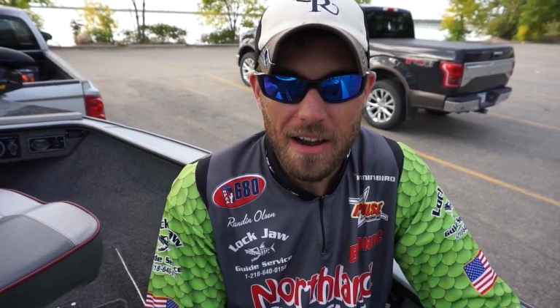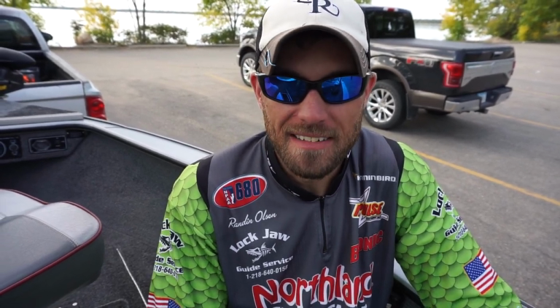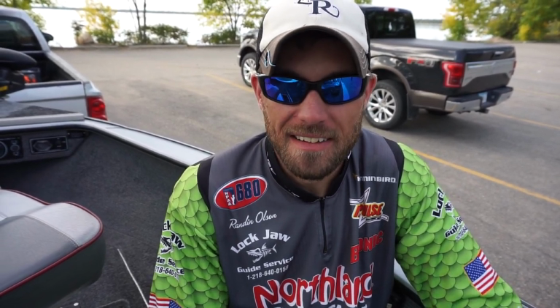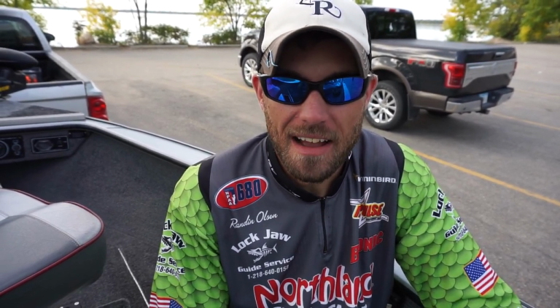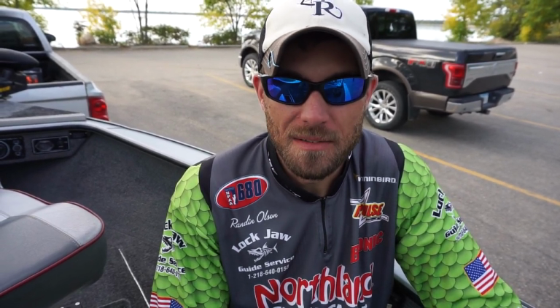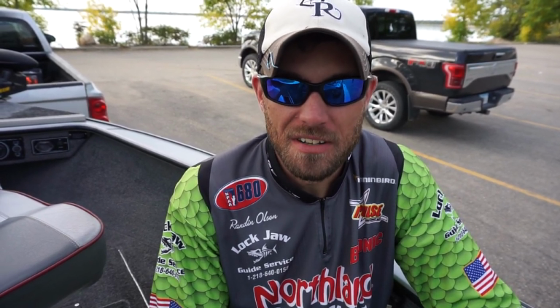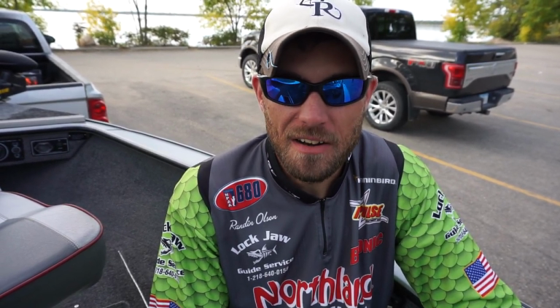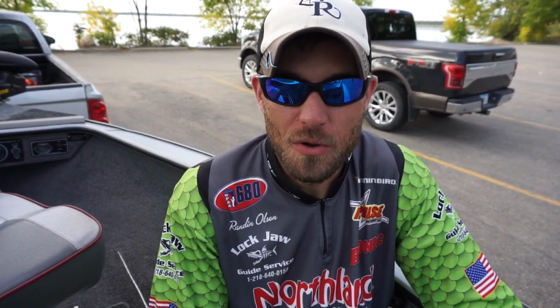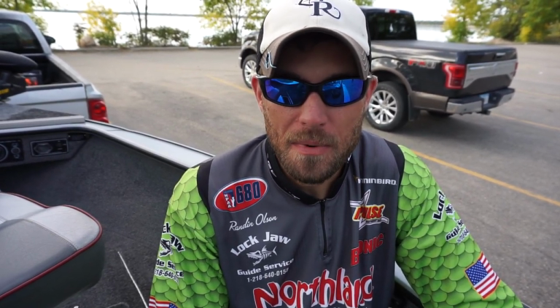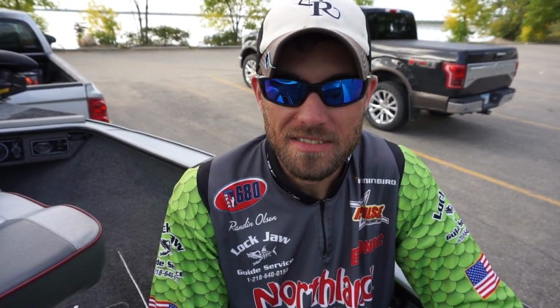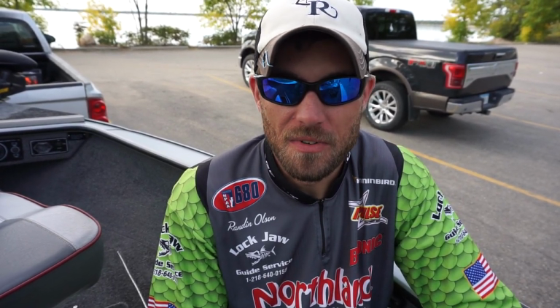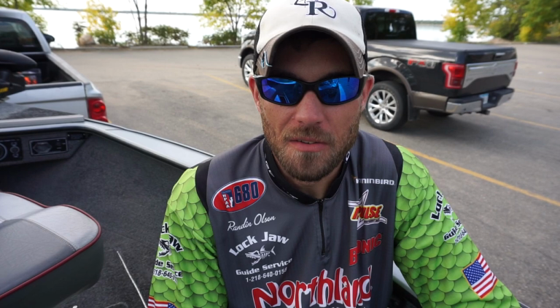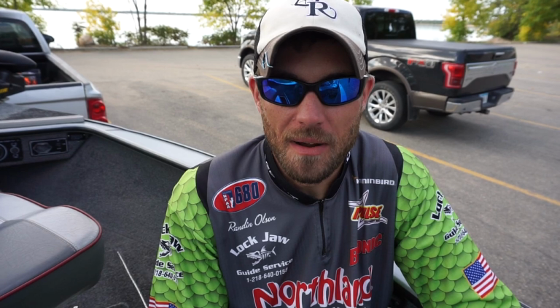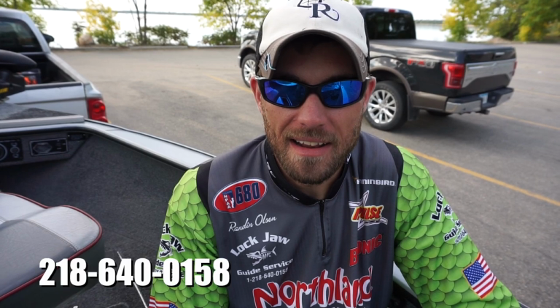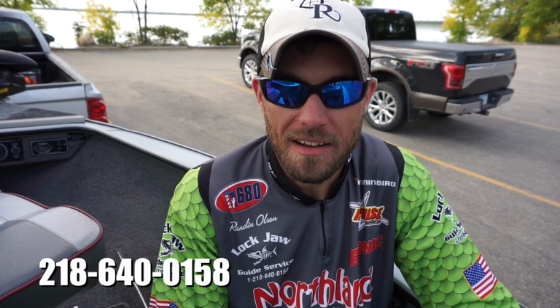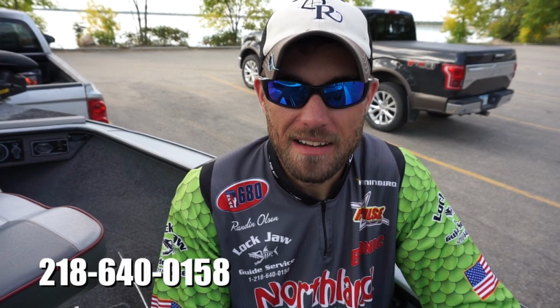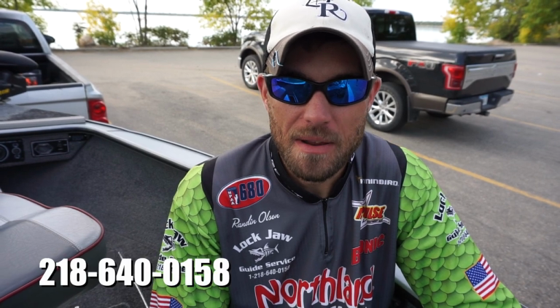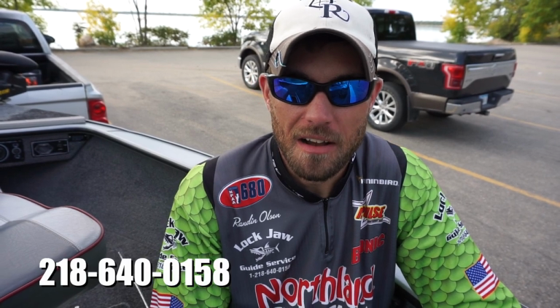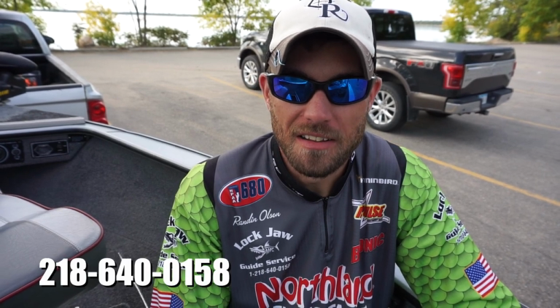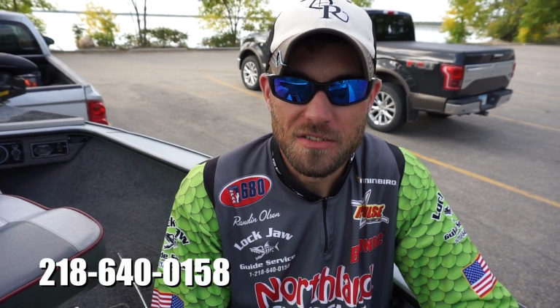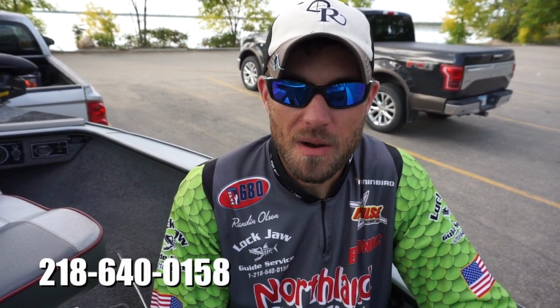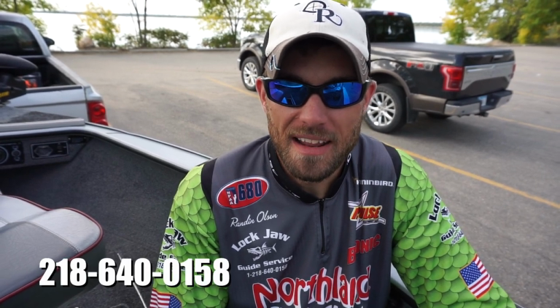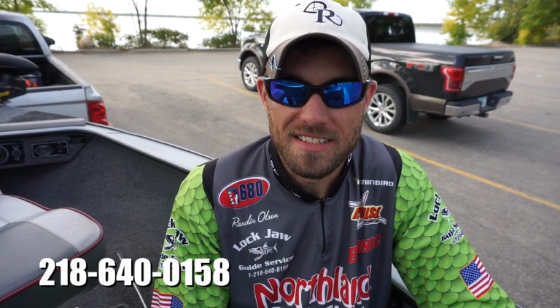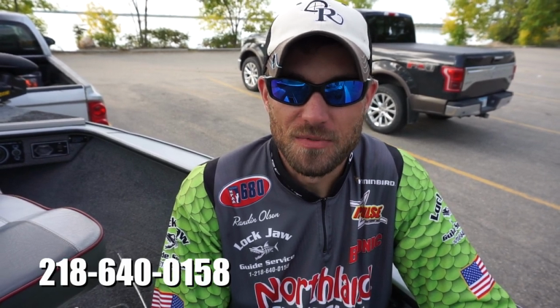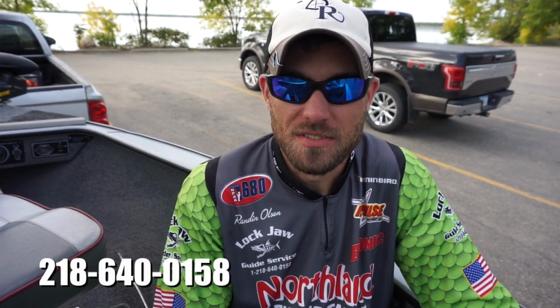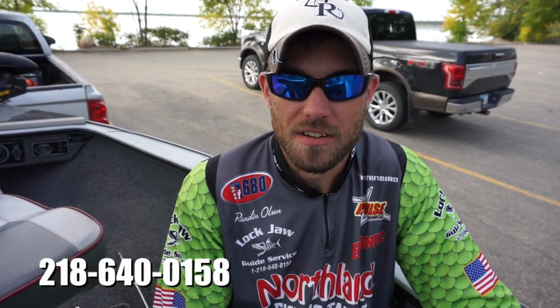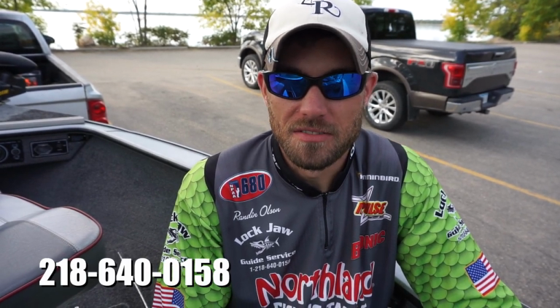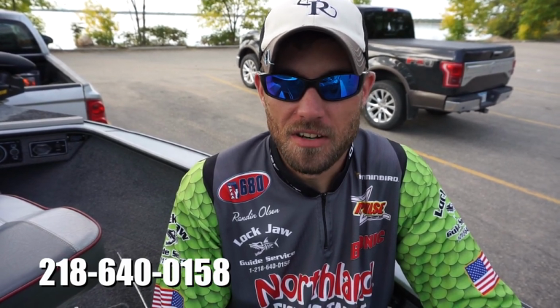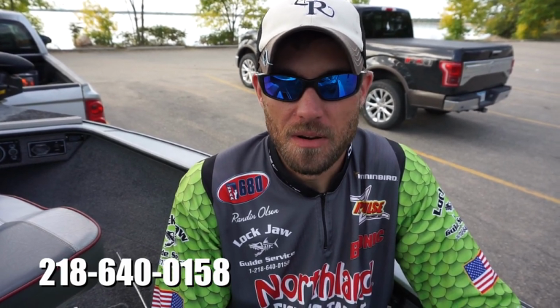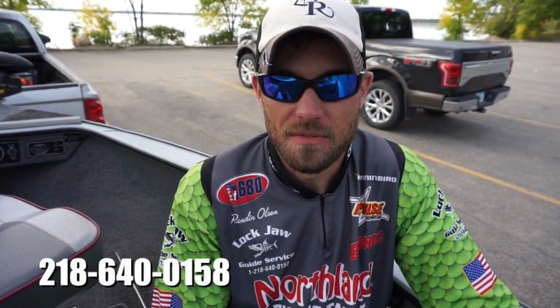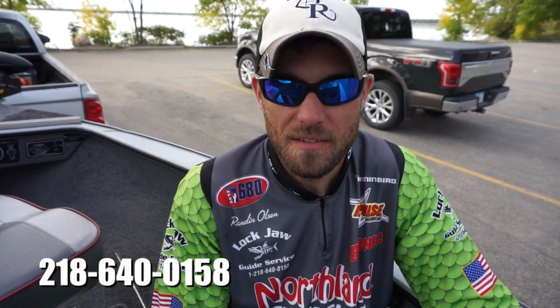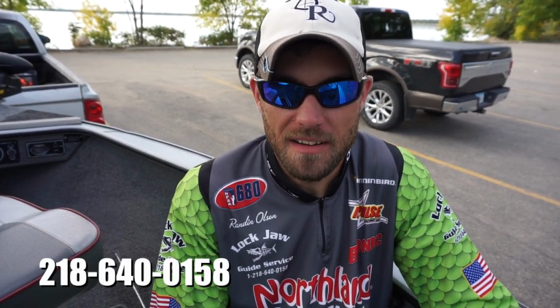Fishing's been great. Still got a few openings this fall if you want to get out — give me a call at 218-640-0158.